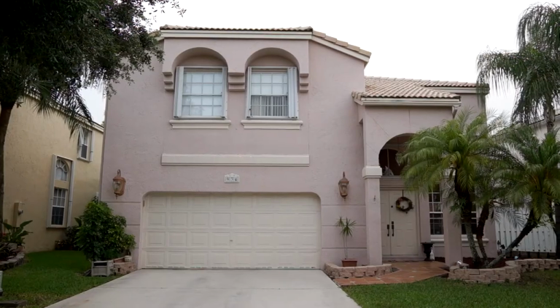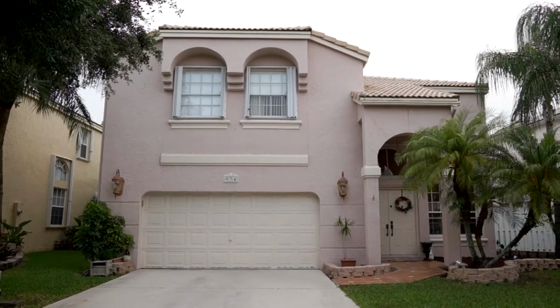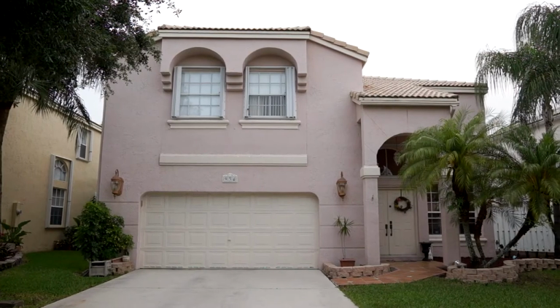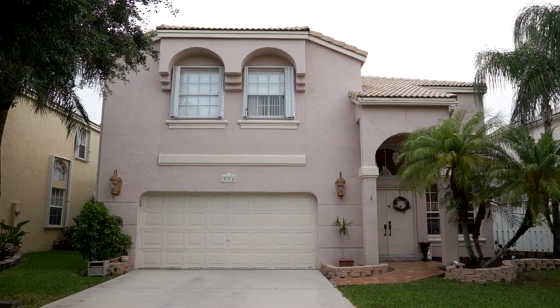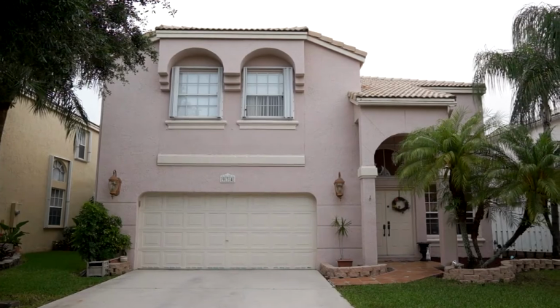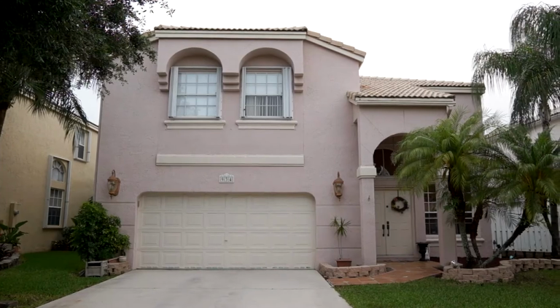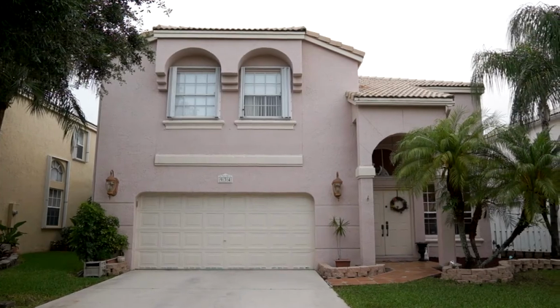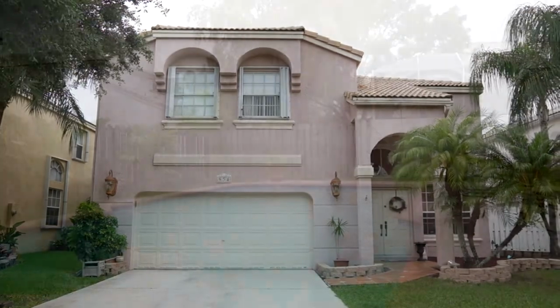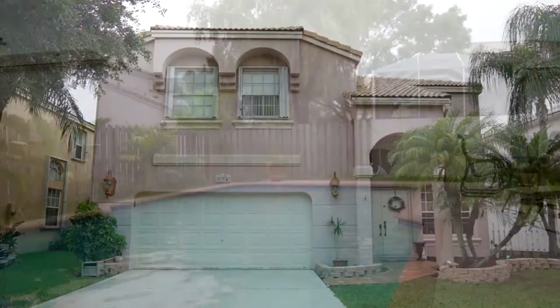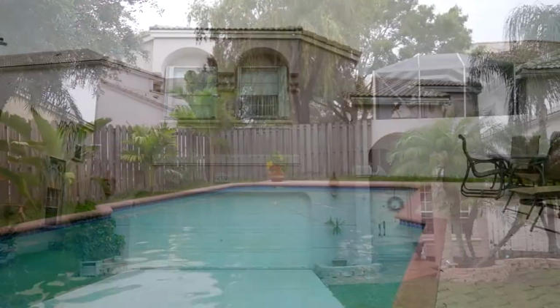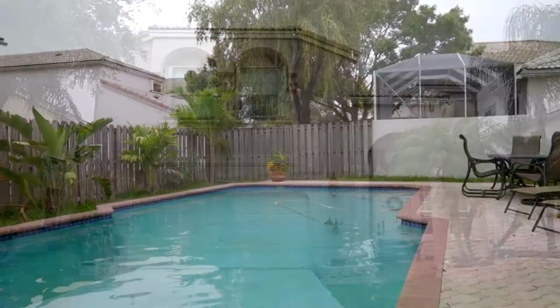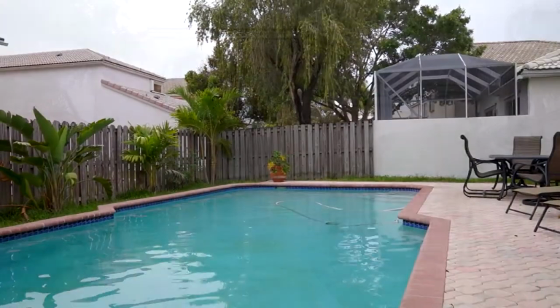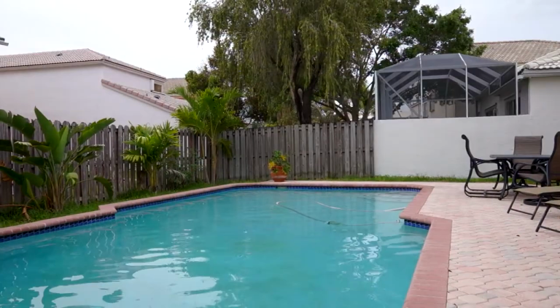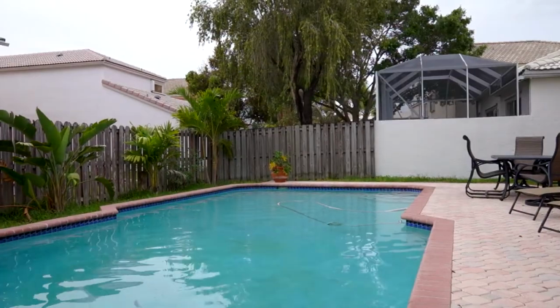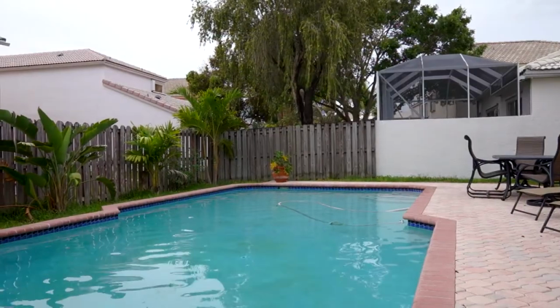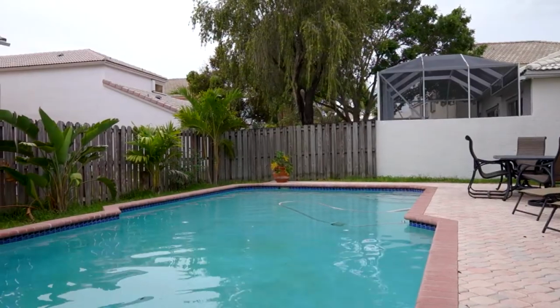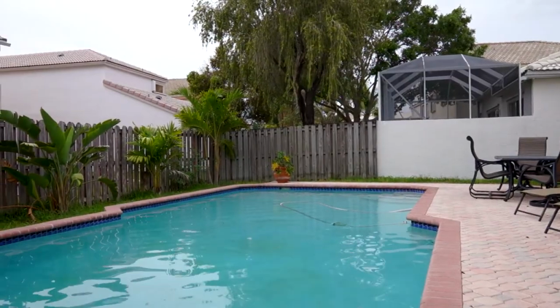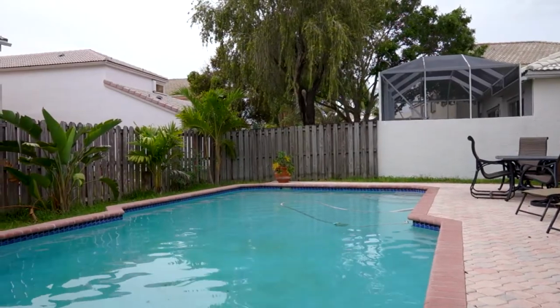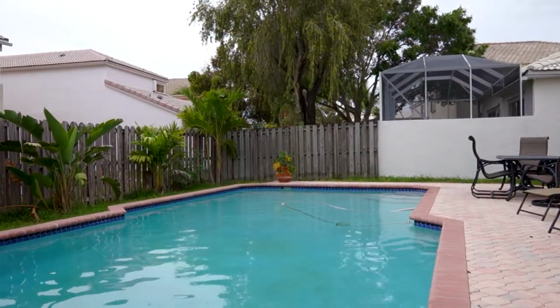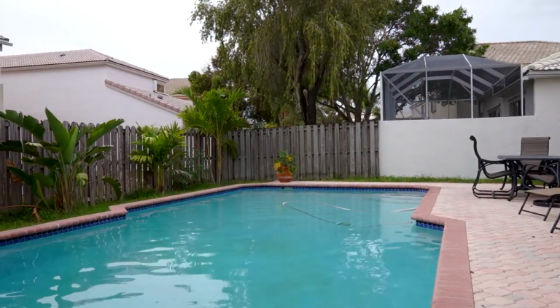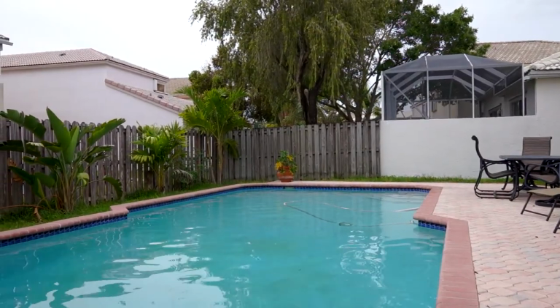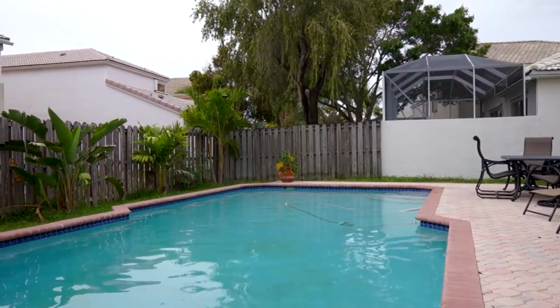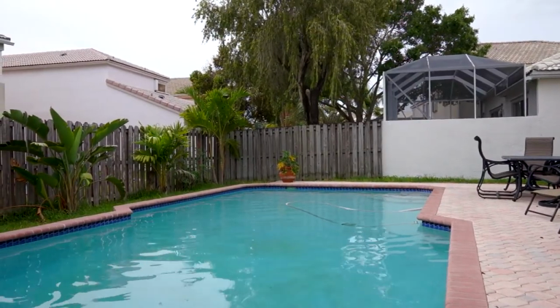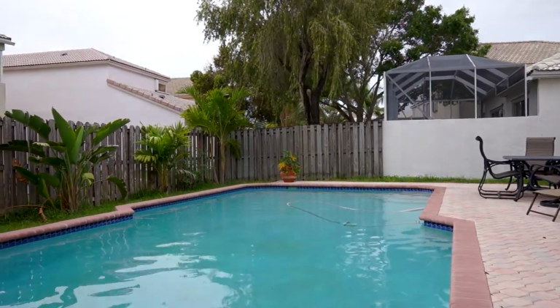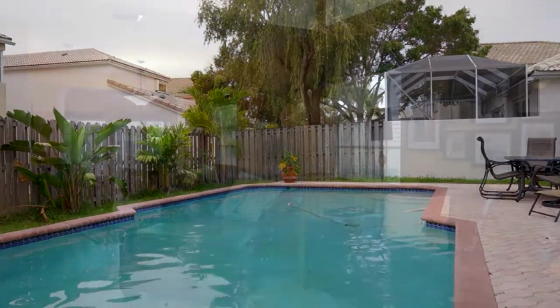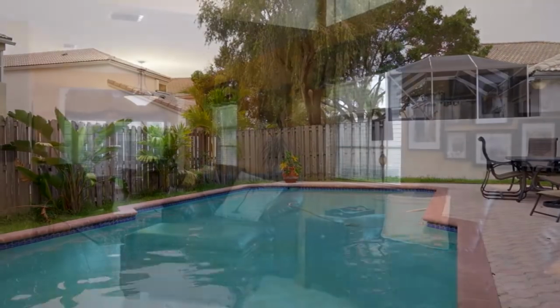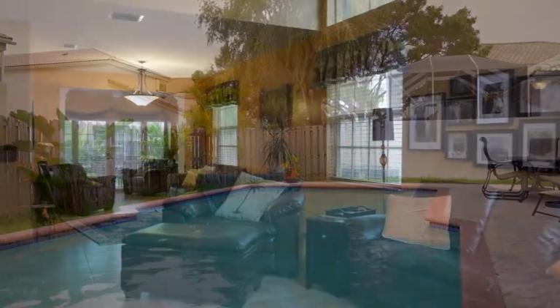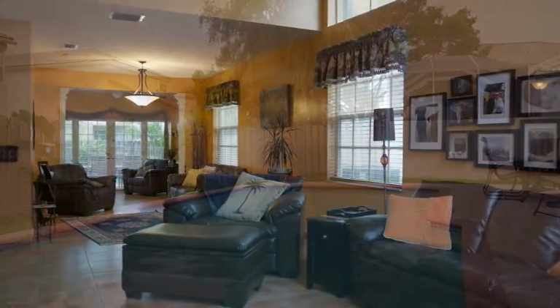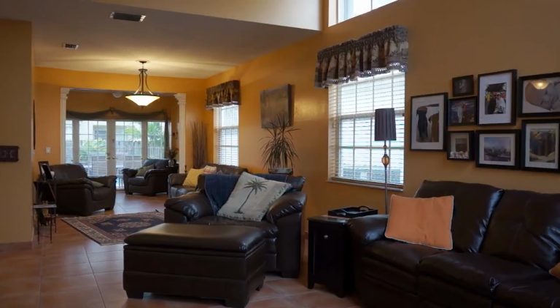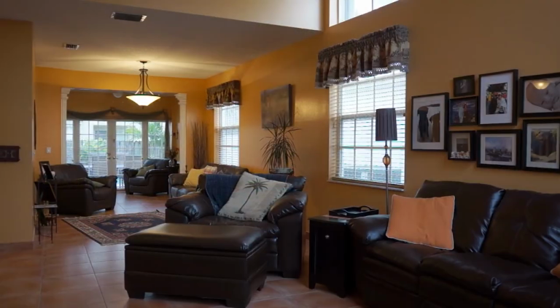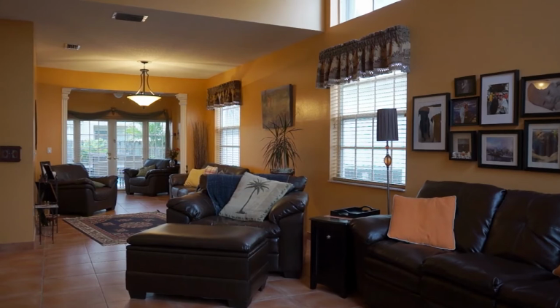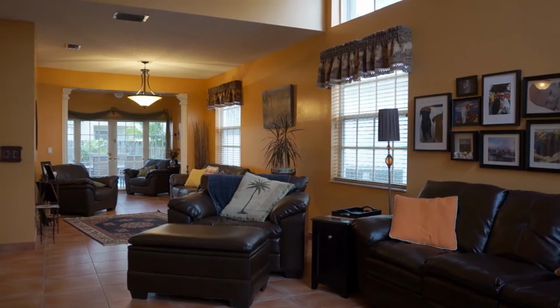Conveniently located near major expressways and shopping, this home is a quiet retreat that has the best of everything Florida offers.